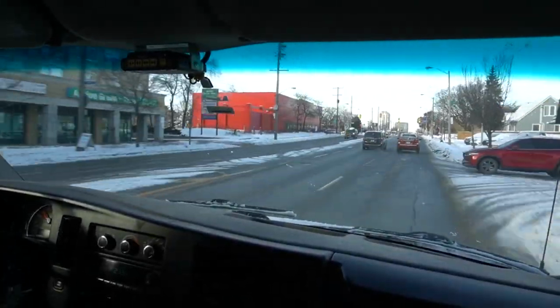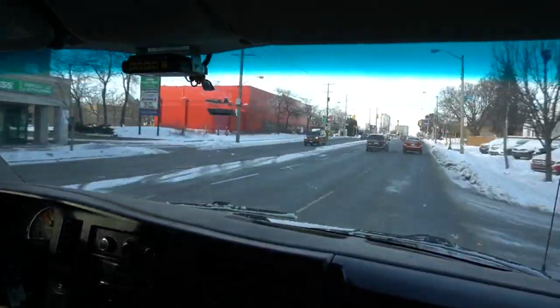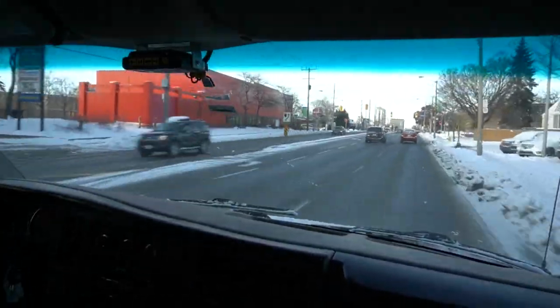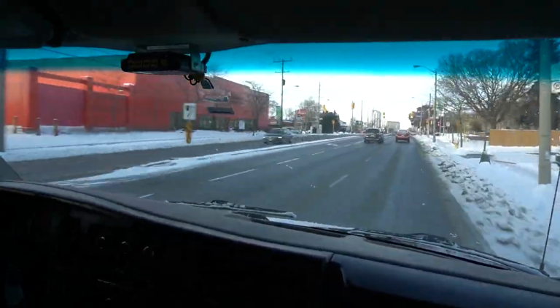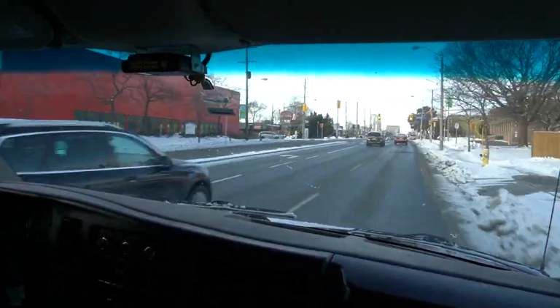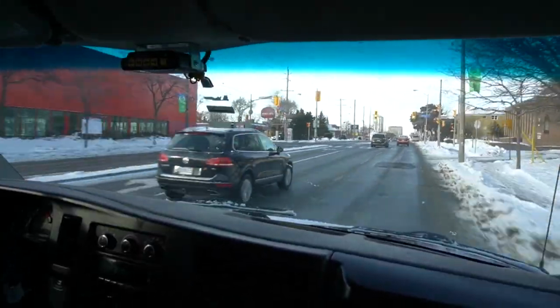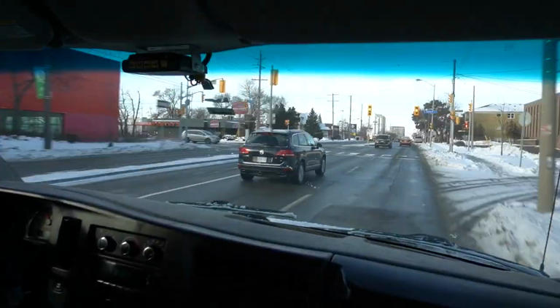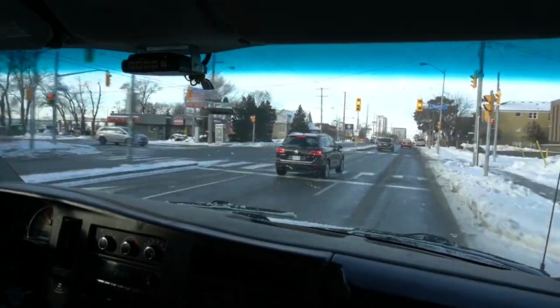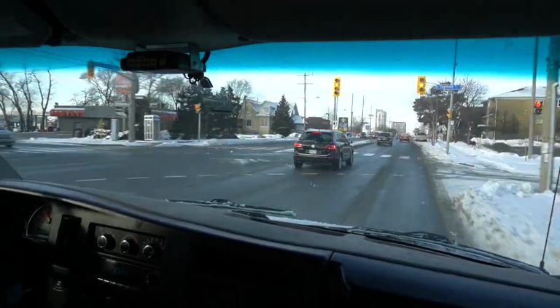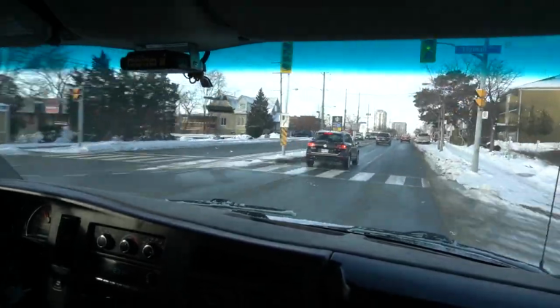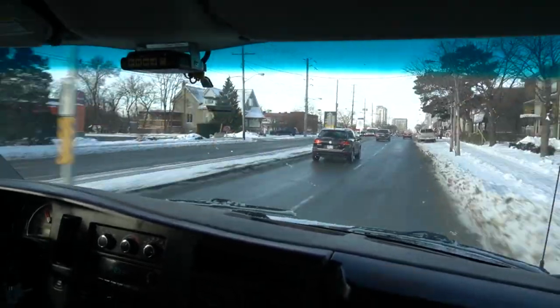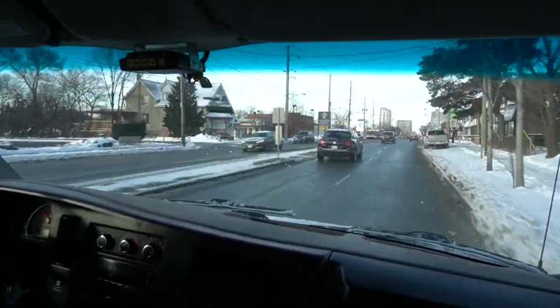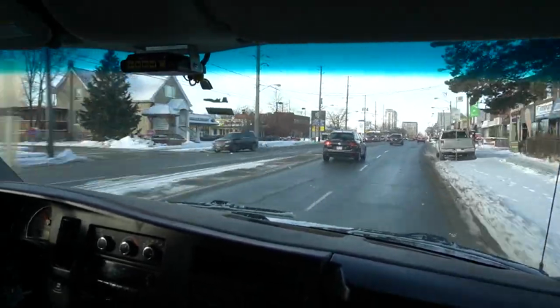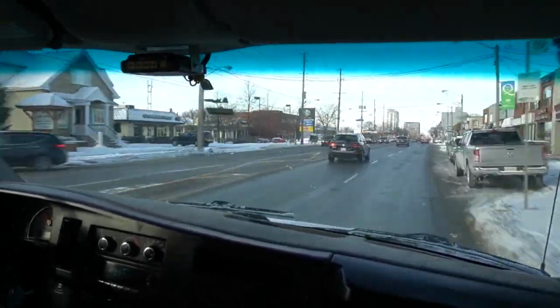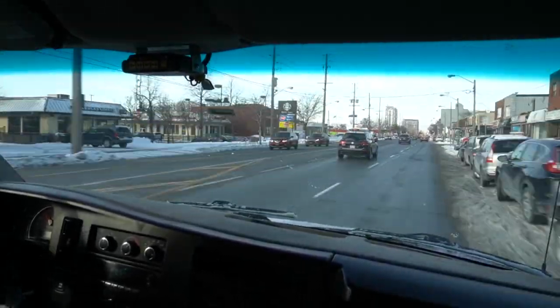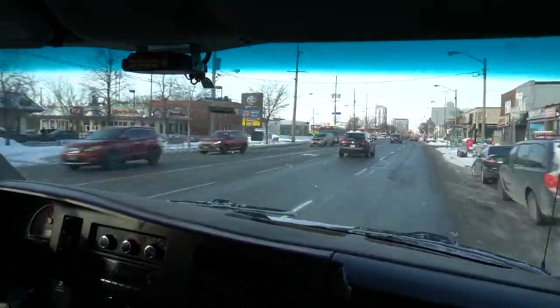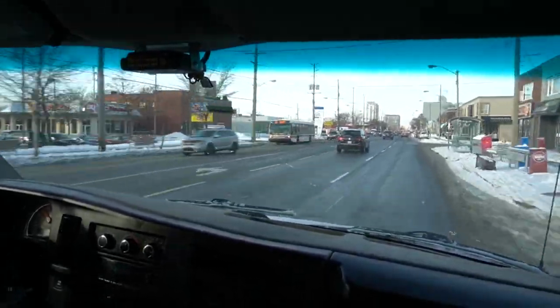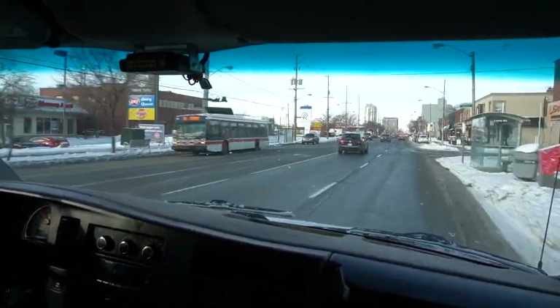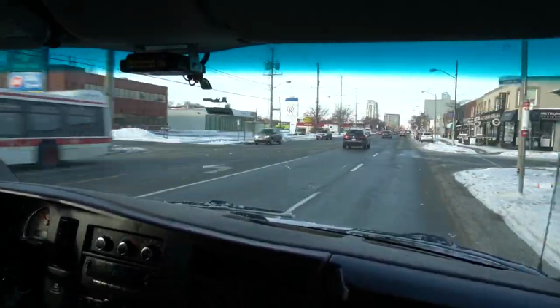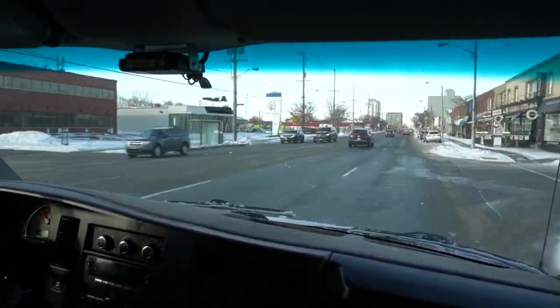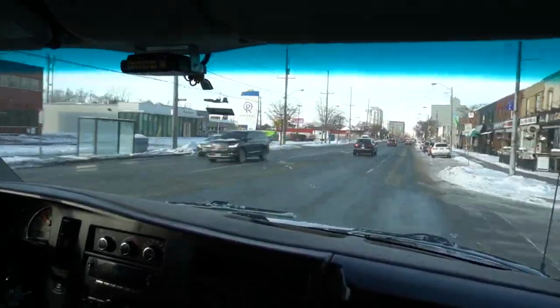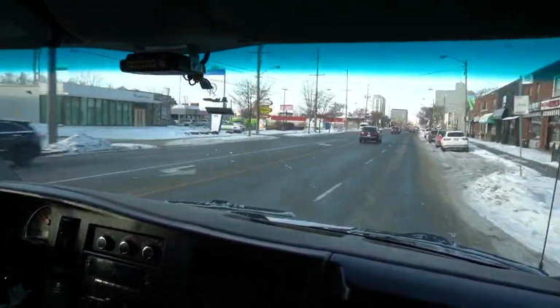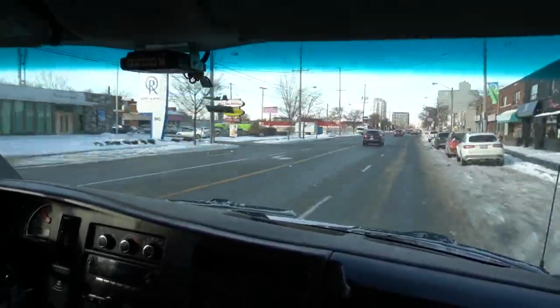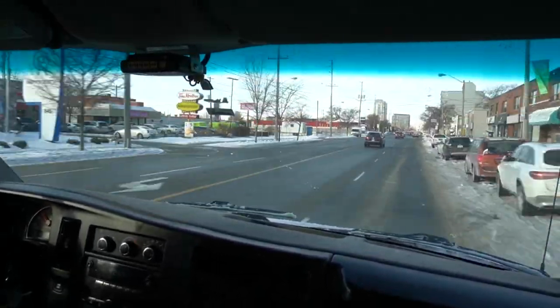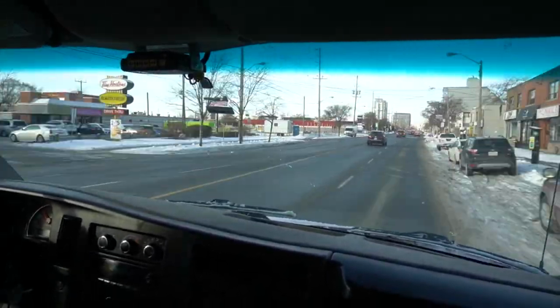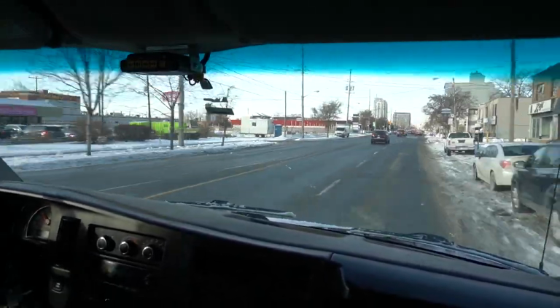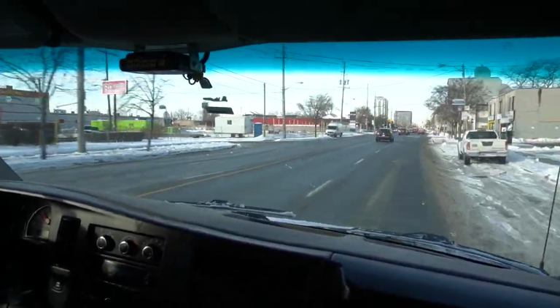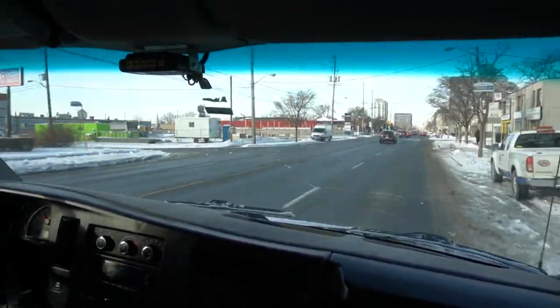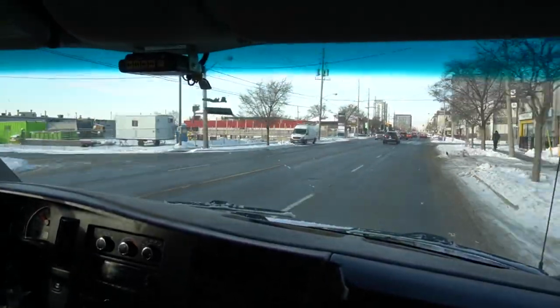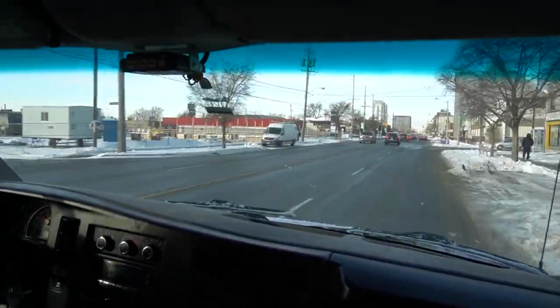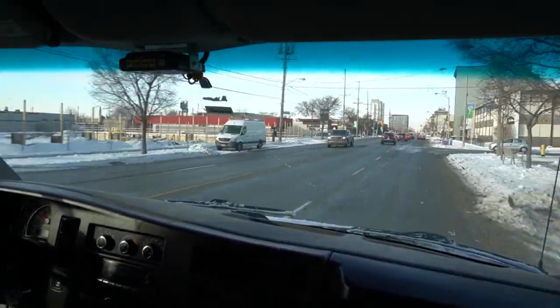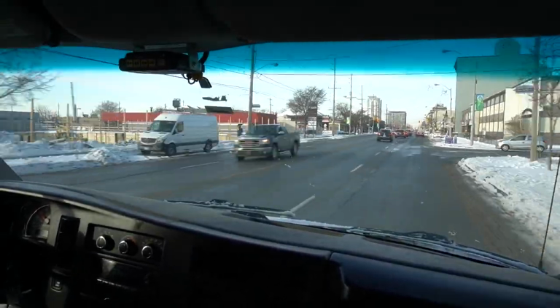We found our truck after scouring the internet for two months and had just taken it out for a test drive.